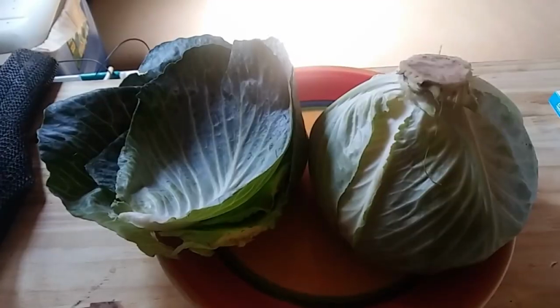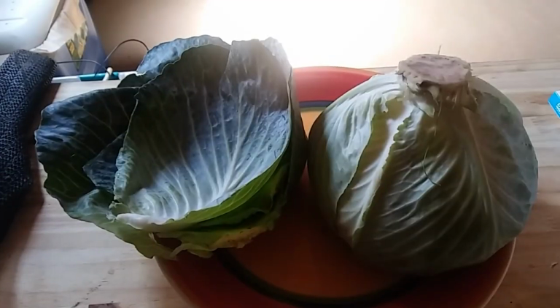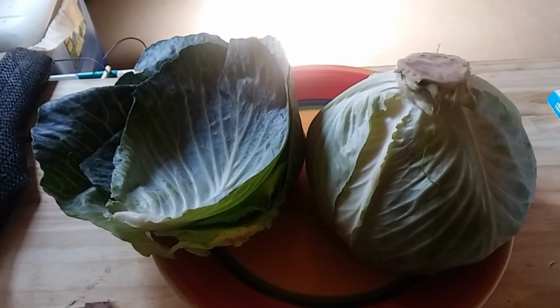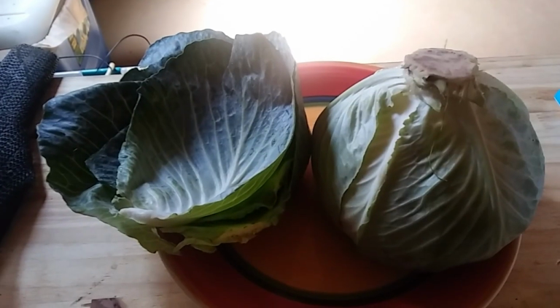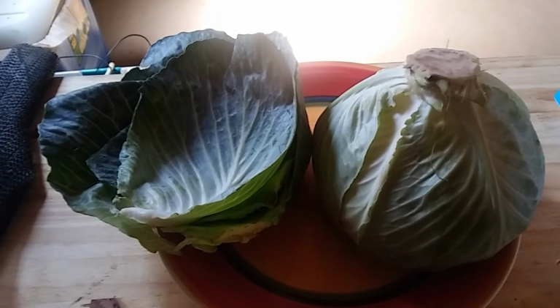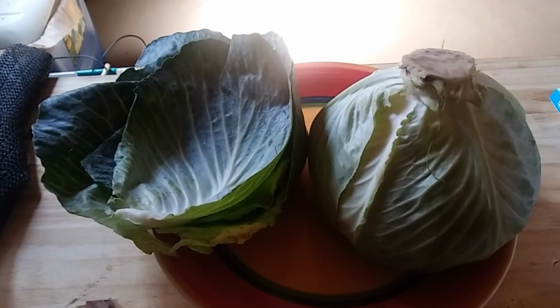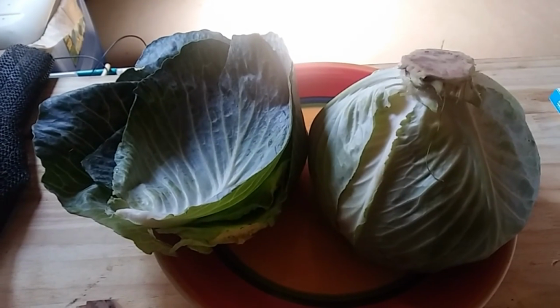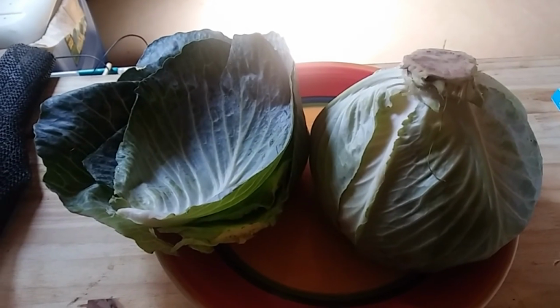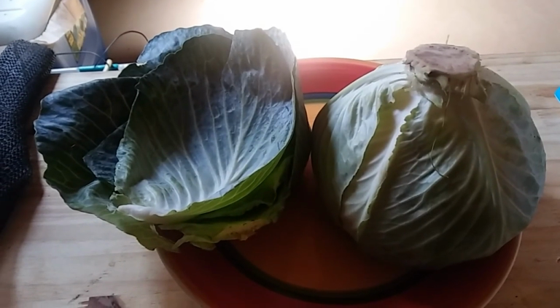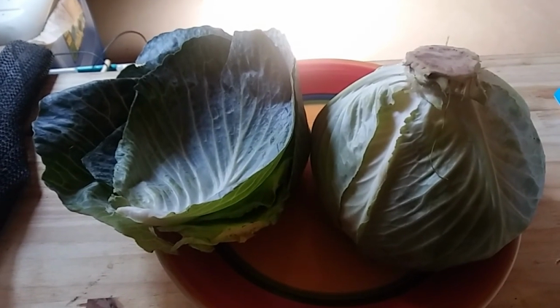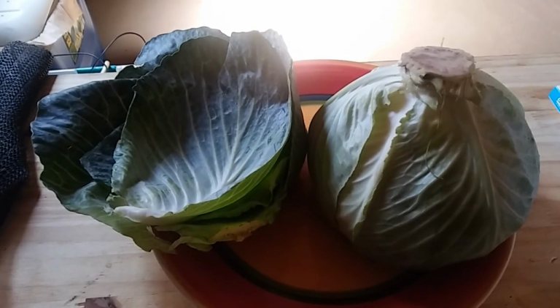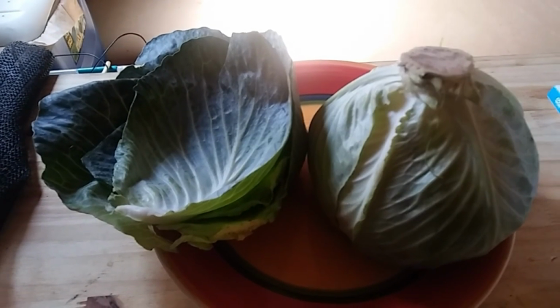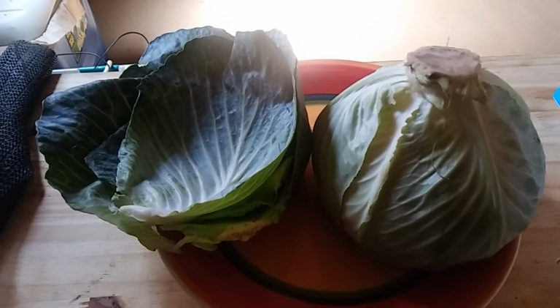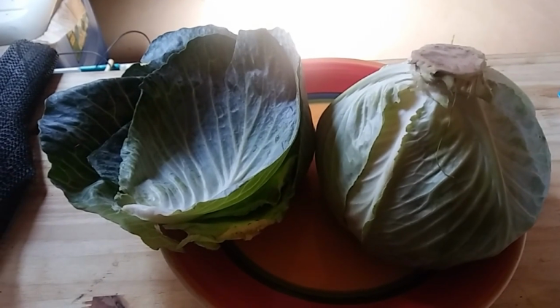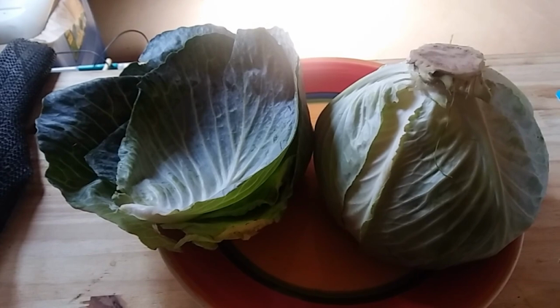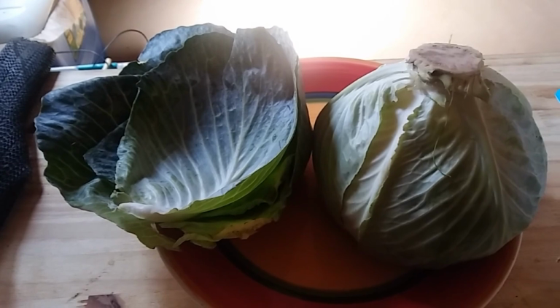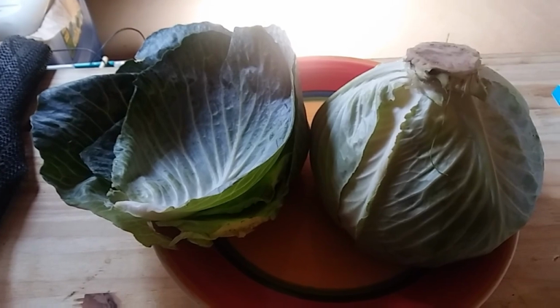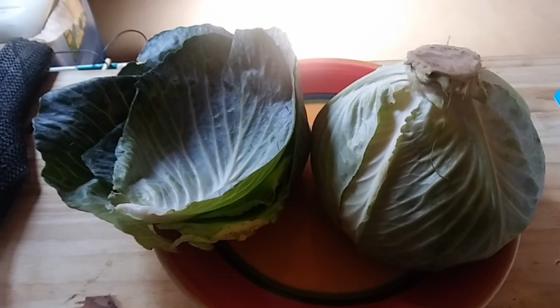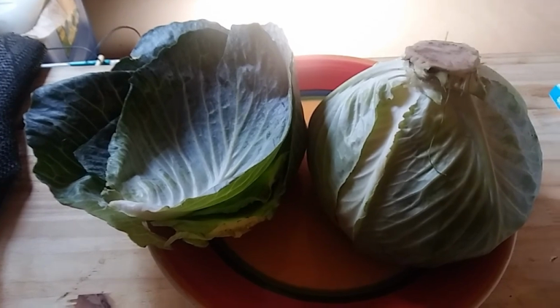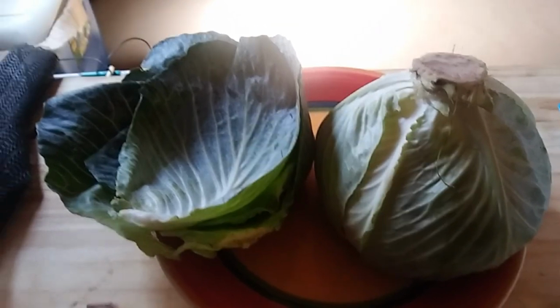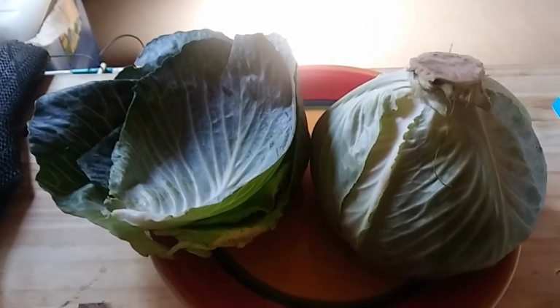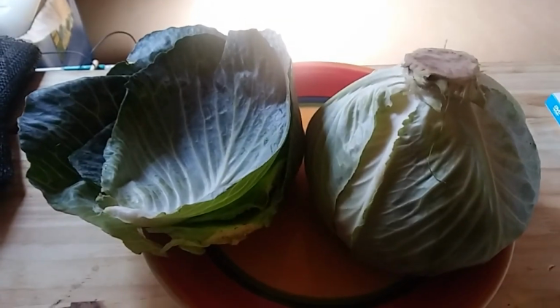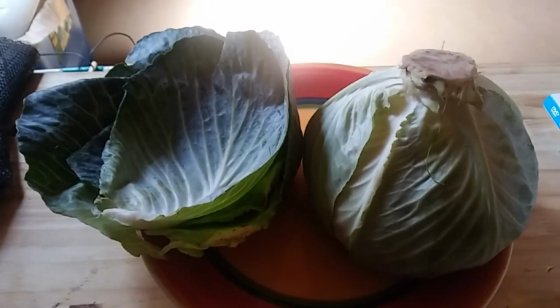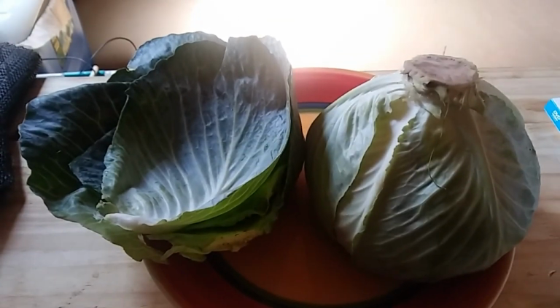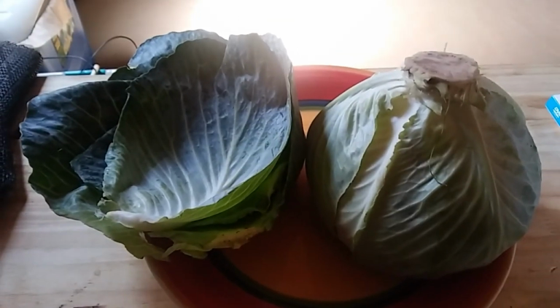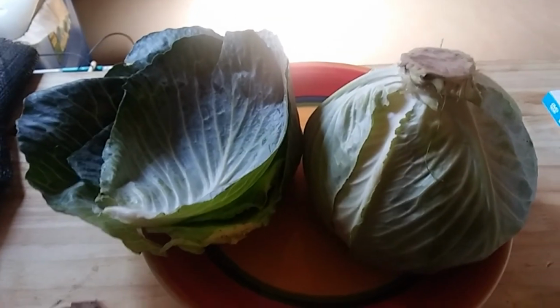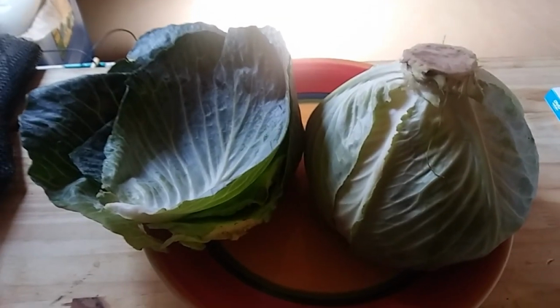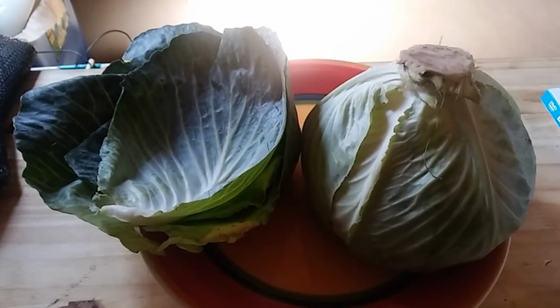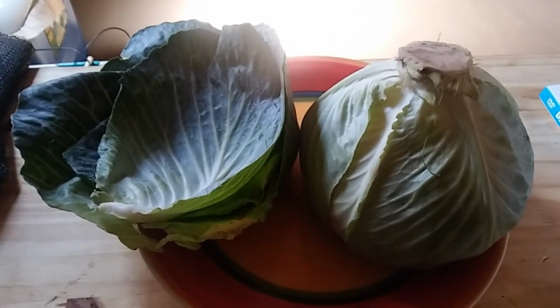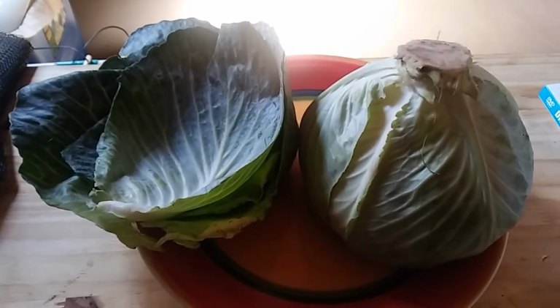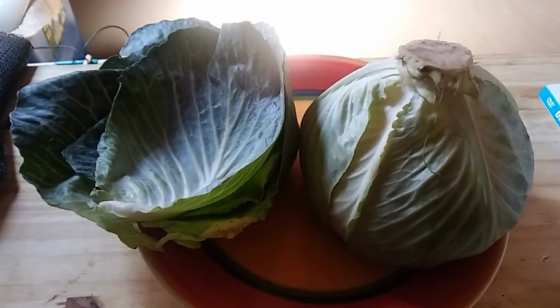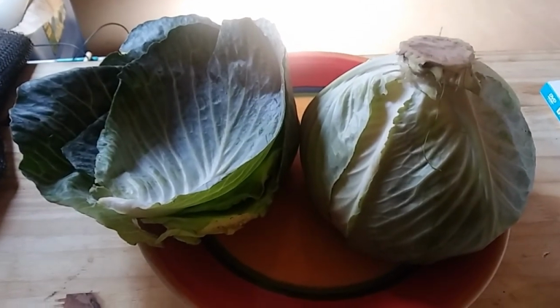Next, I remove the heavy outer leaves, but don't throw them away. We're going to save them for later.